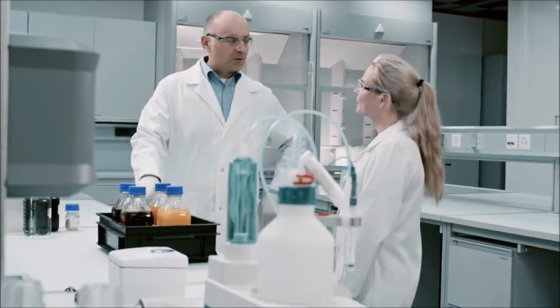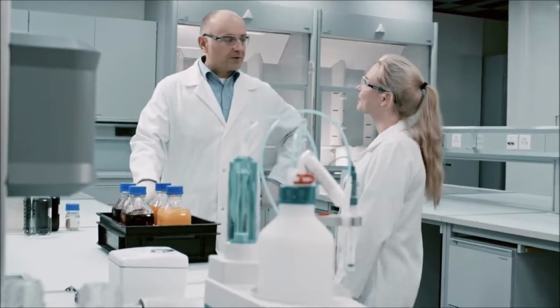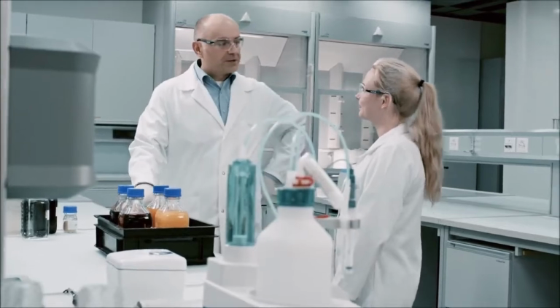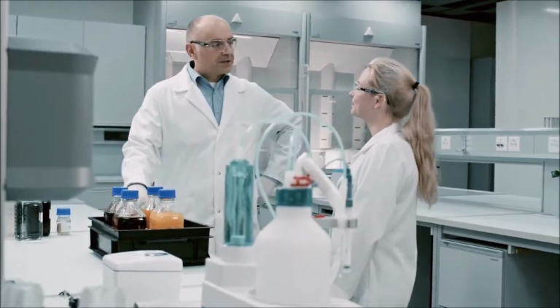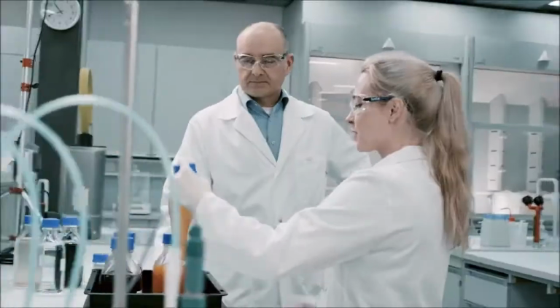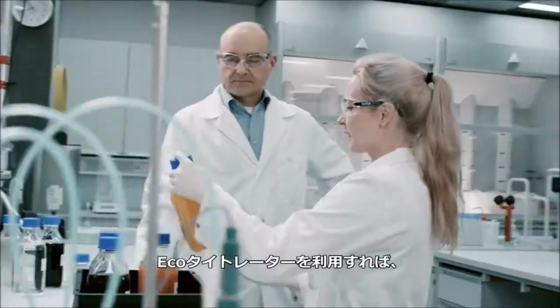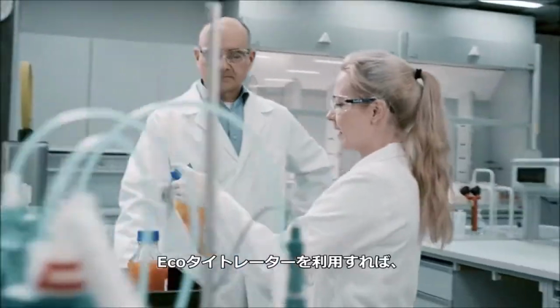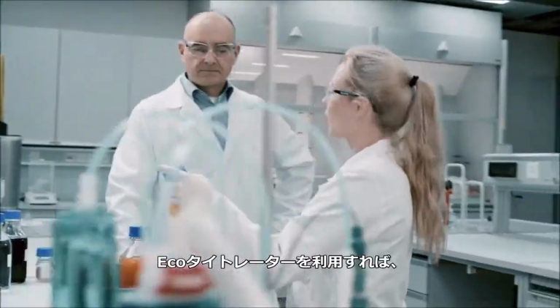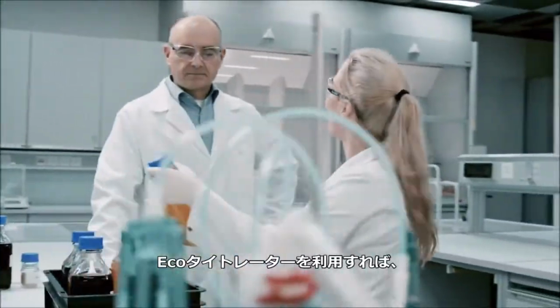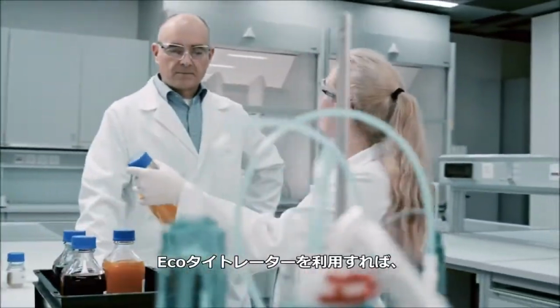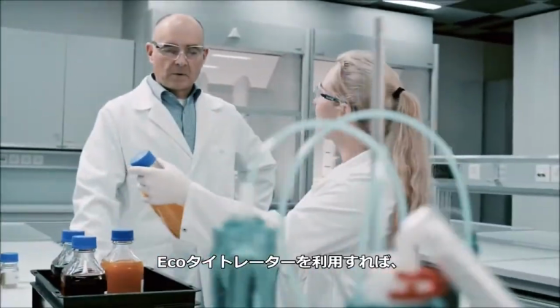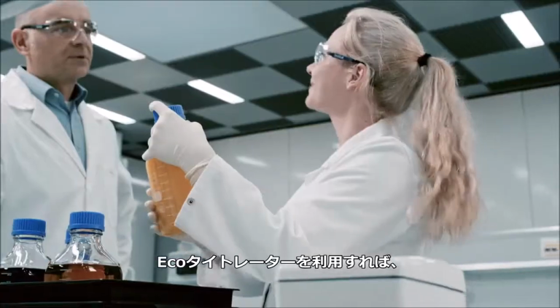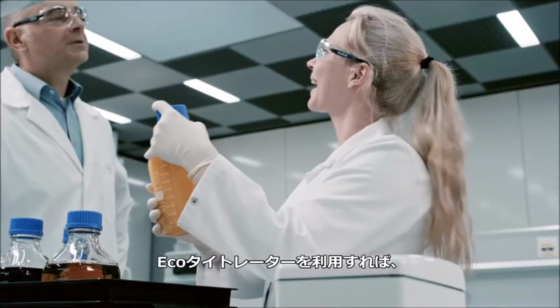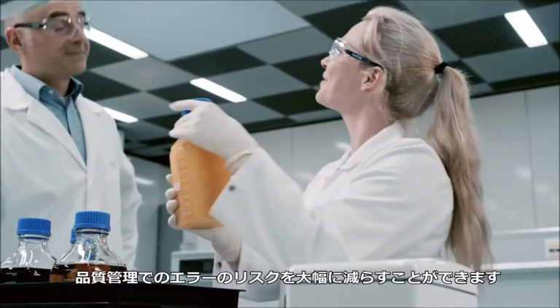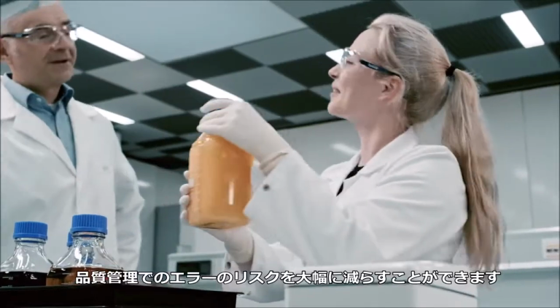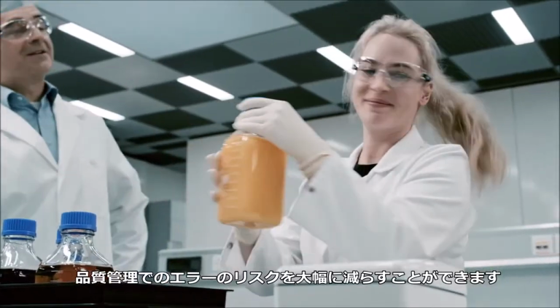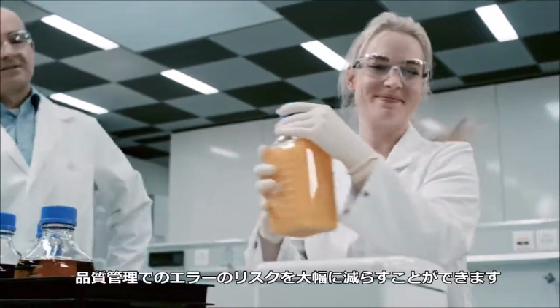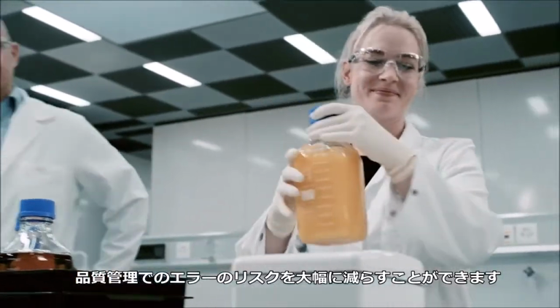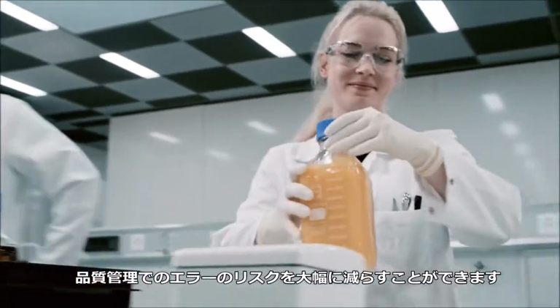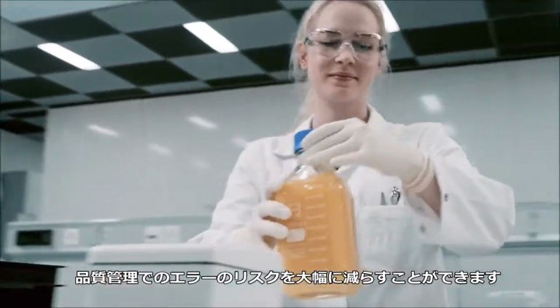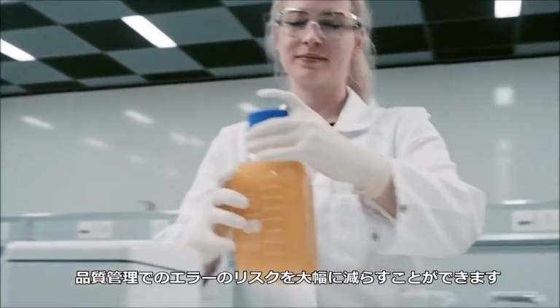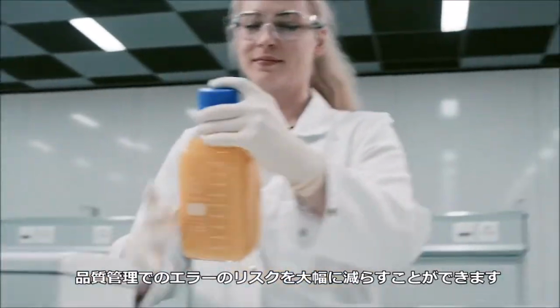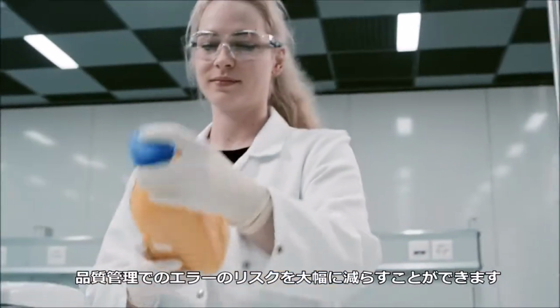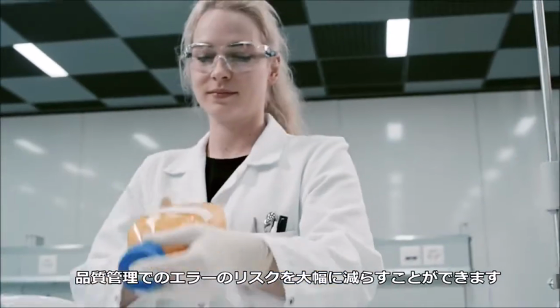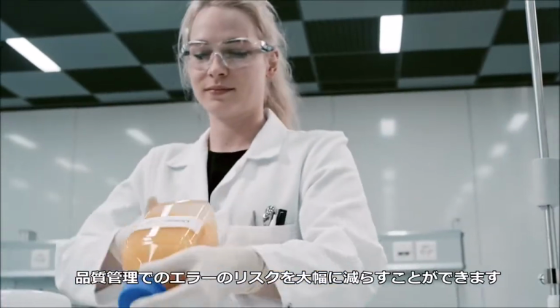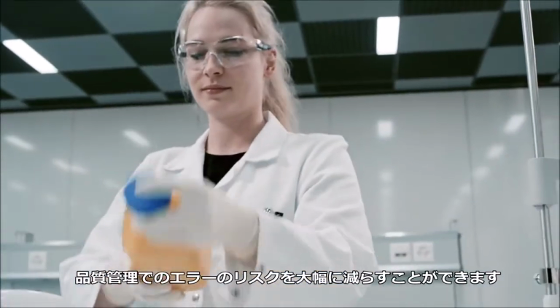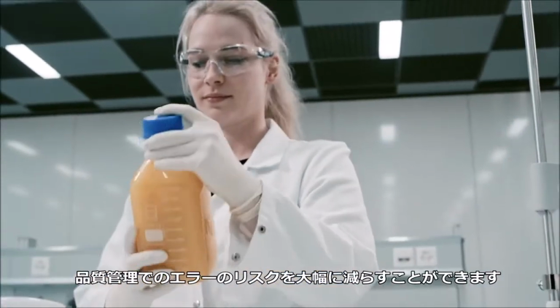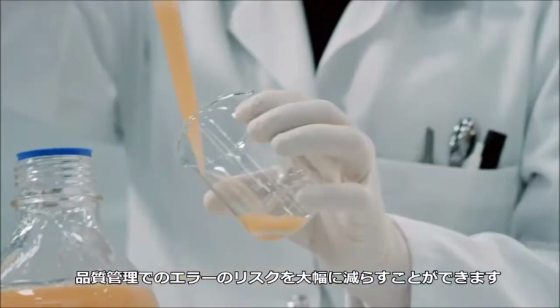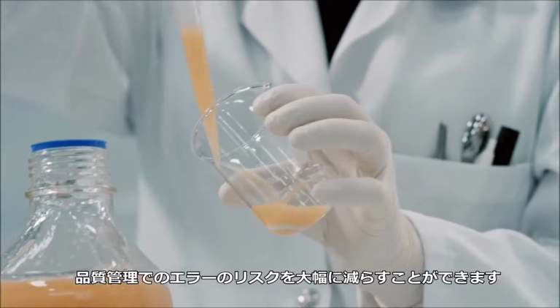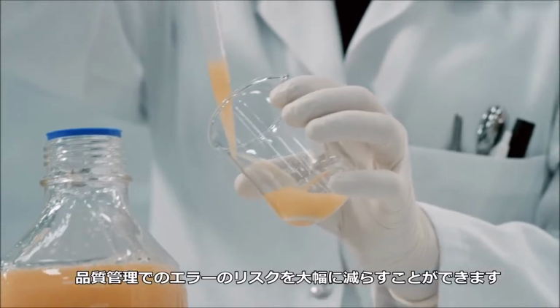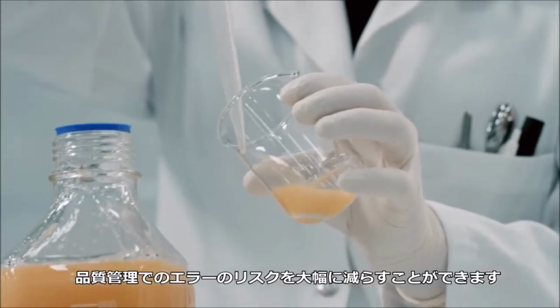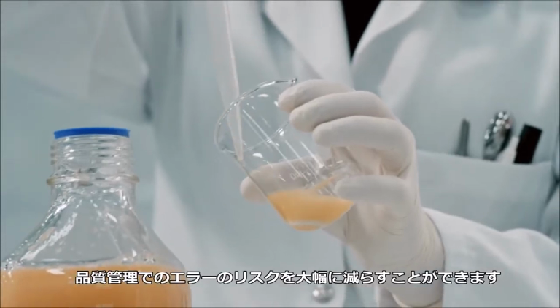With the EcoTitrator, you can drastically reduce the risk of errors in your quality control.